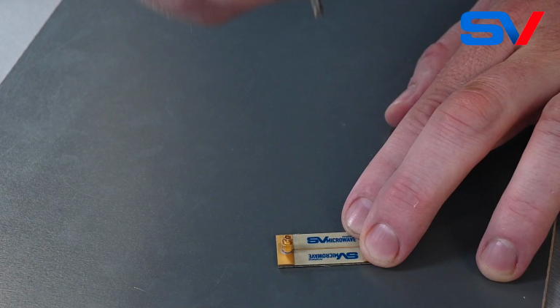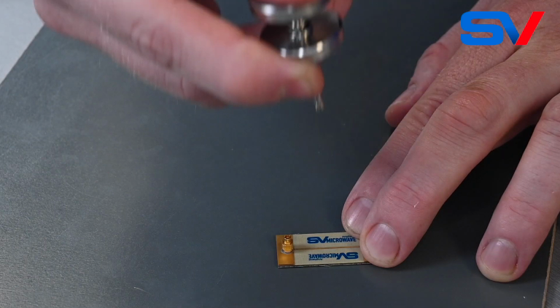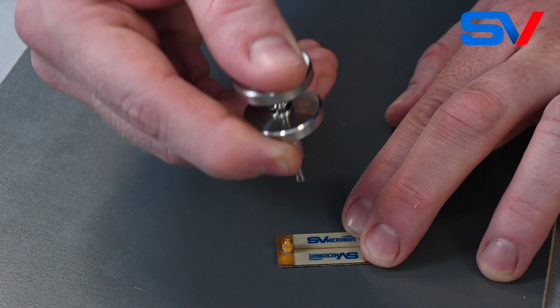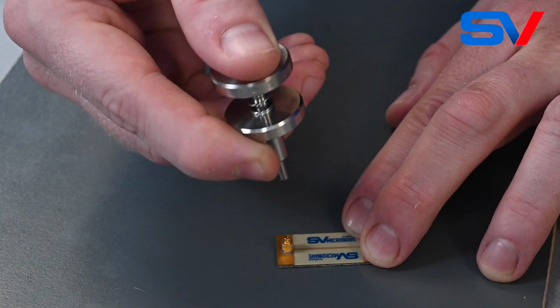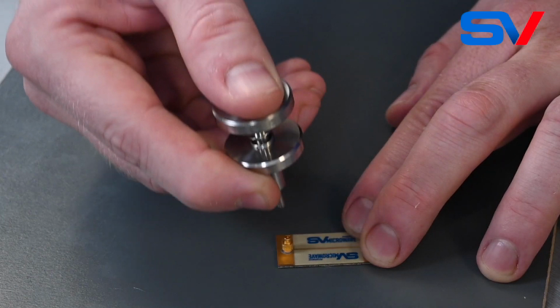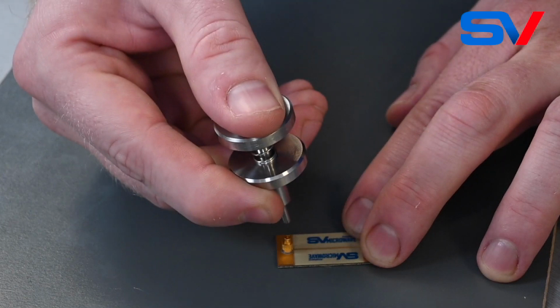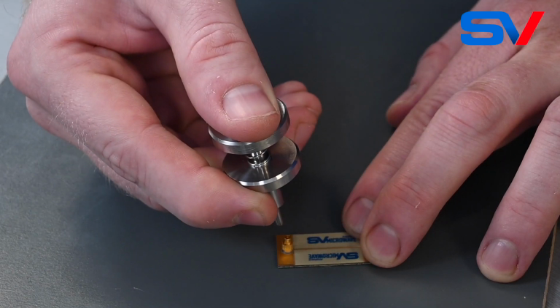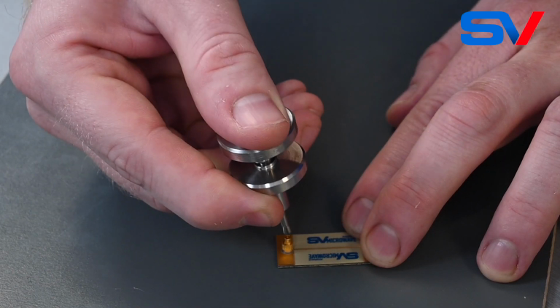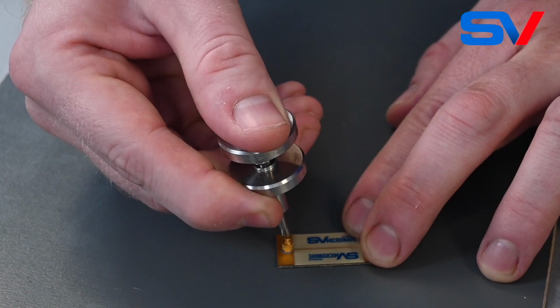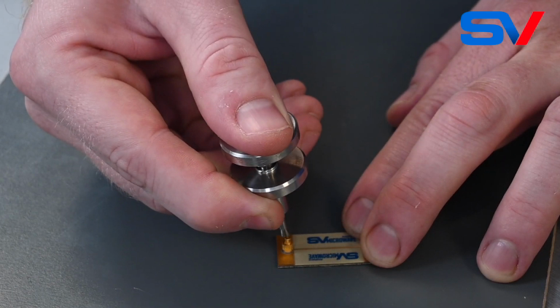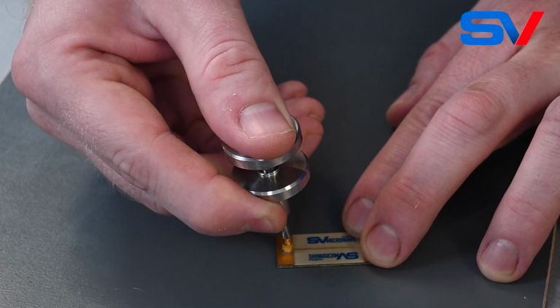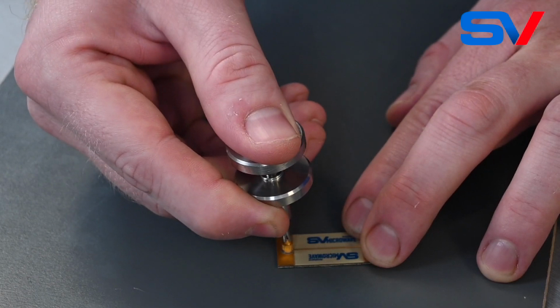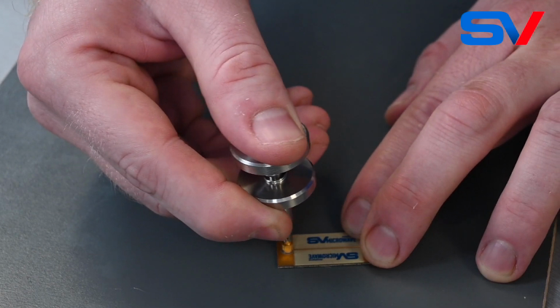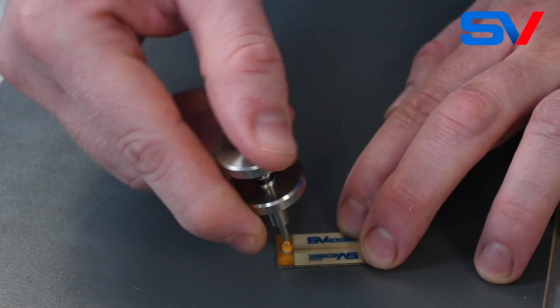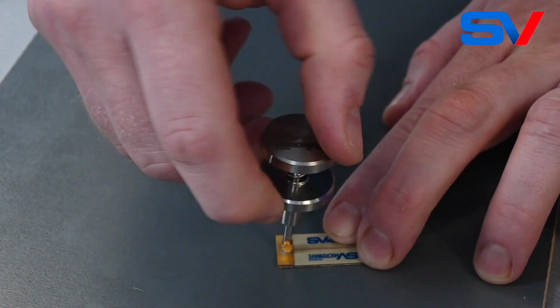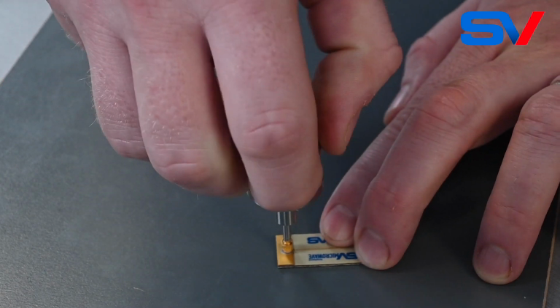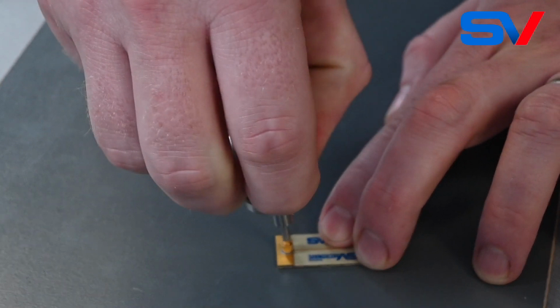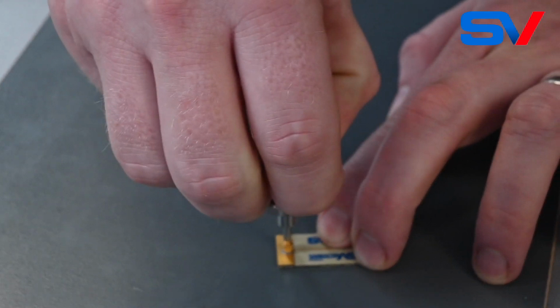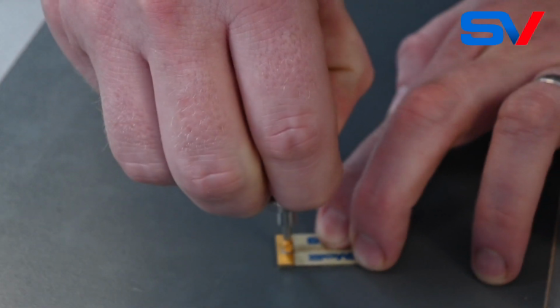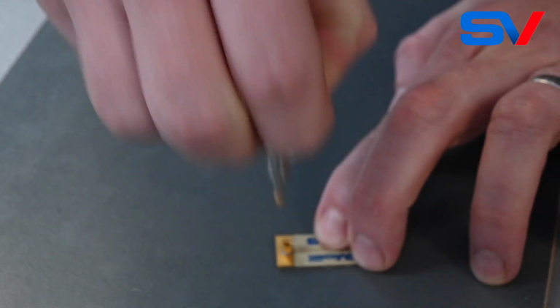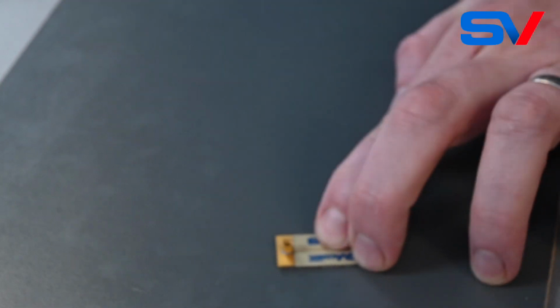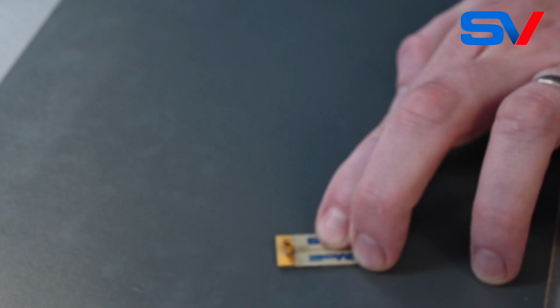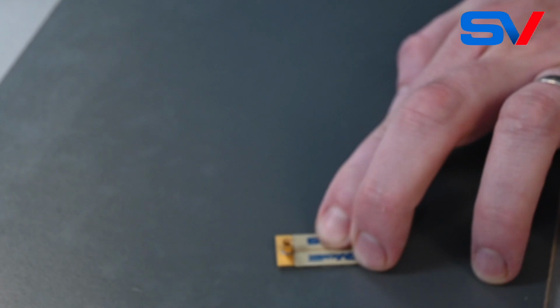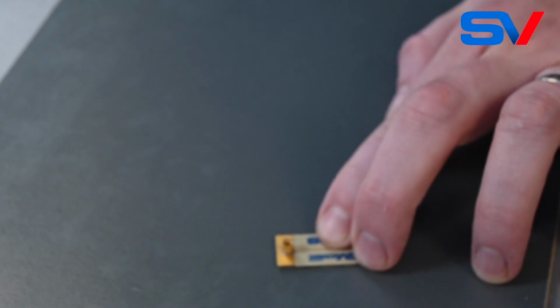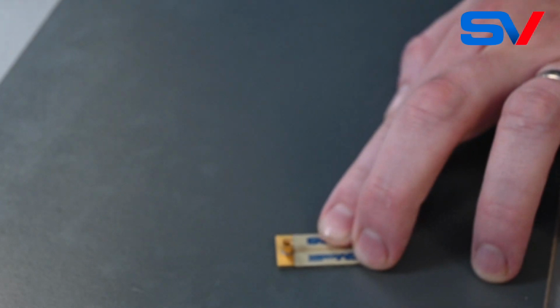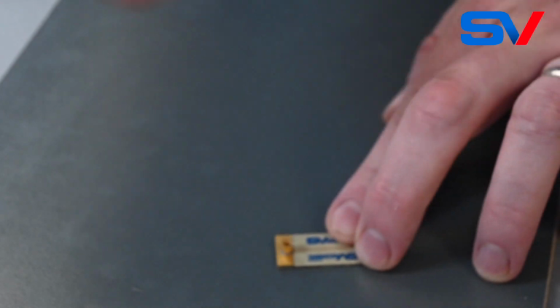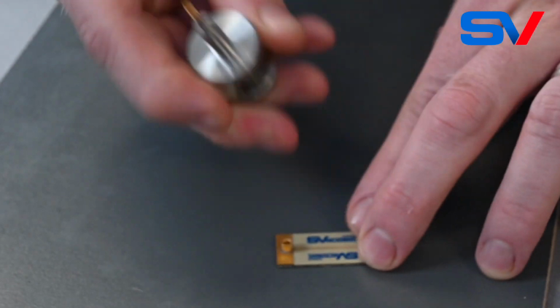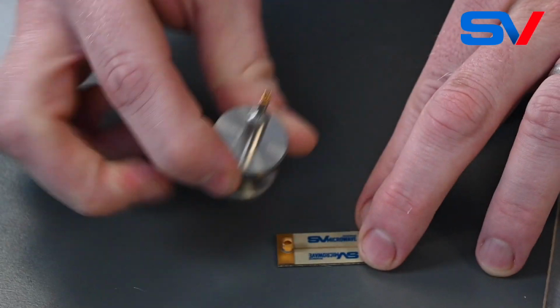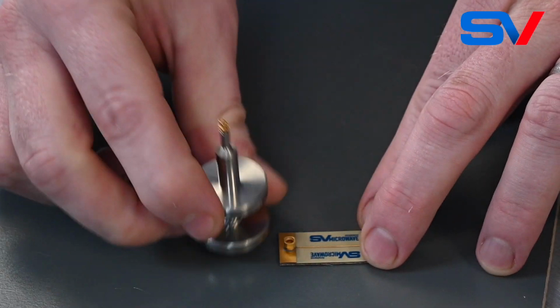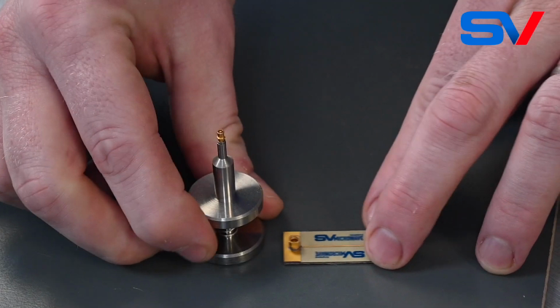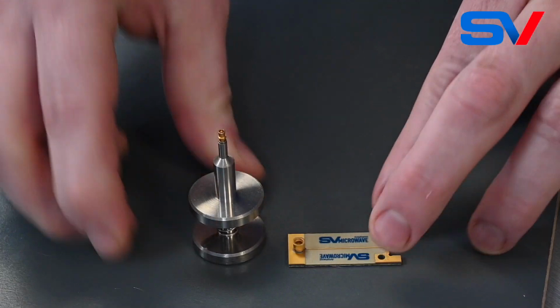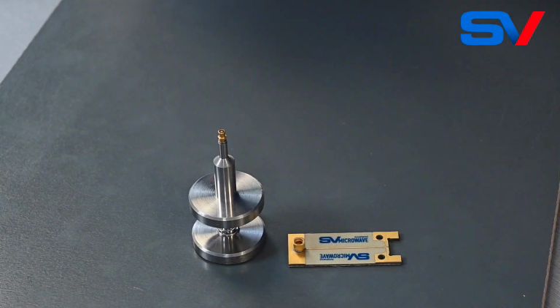To remove the bullet, push down on the plunger to open your fingers, push it over the bullet and the connector, hold it secure, and pull it out.